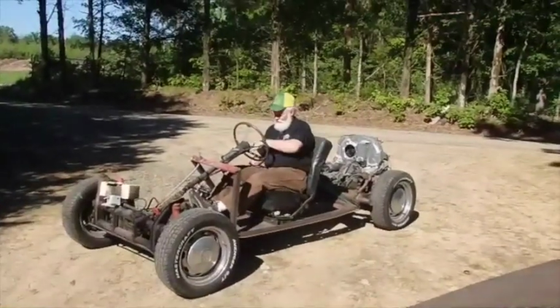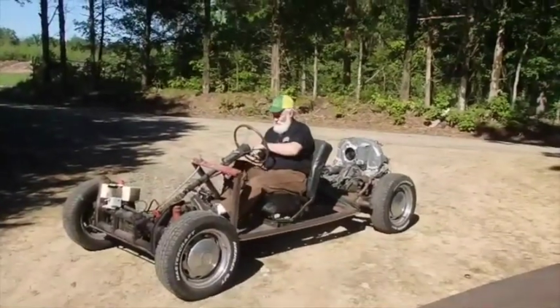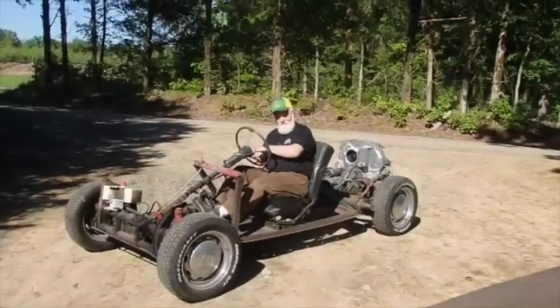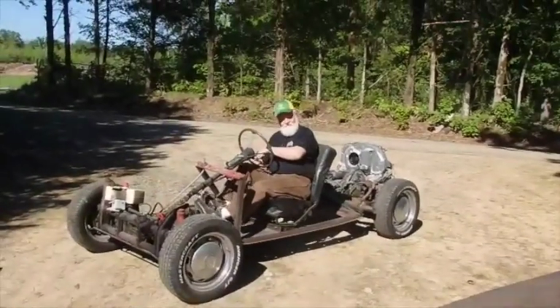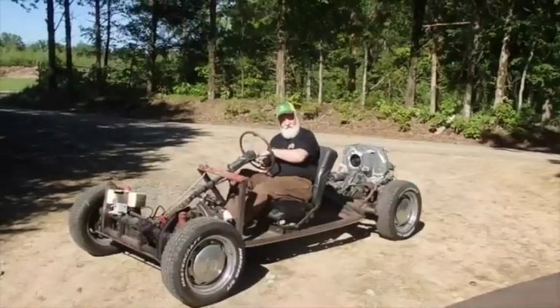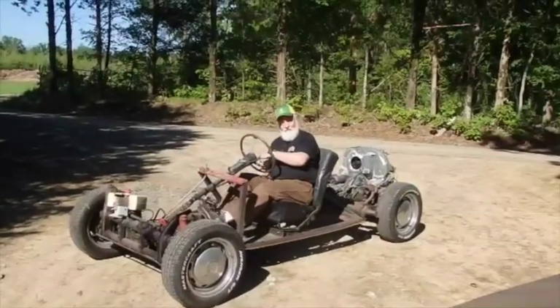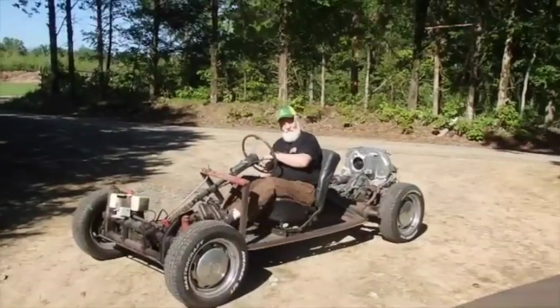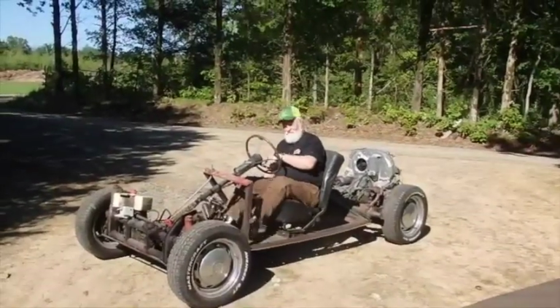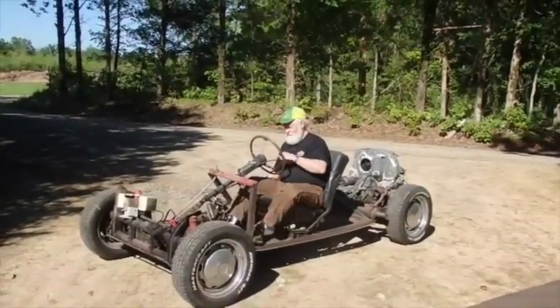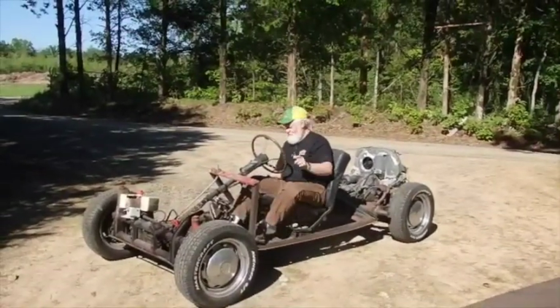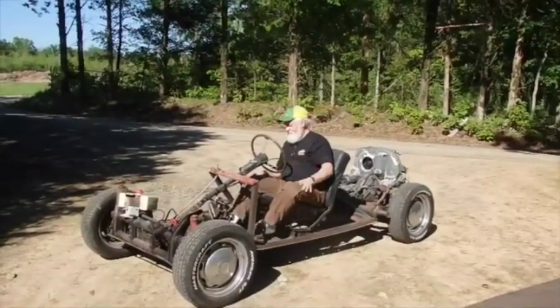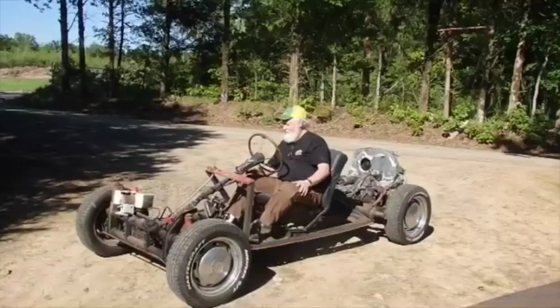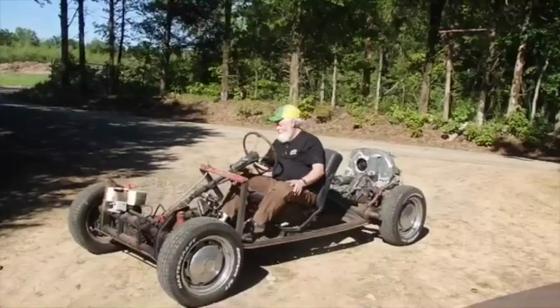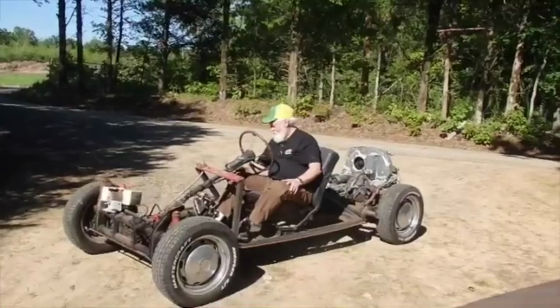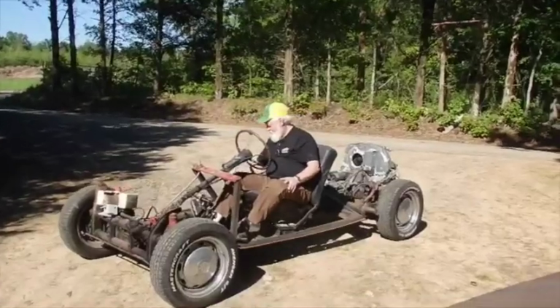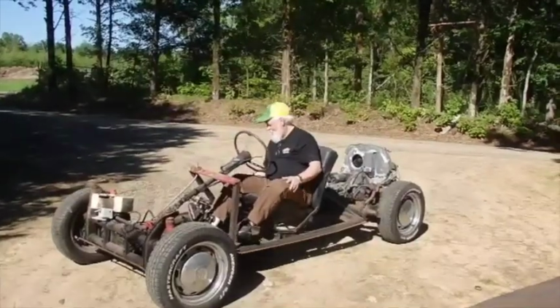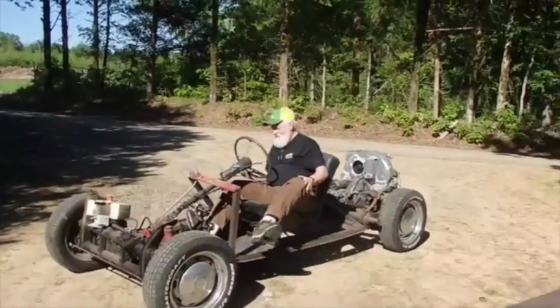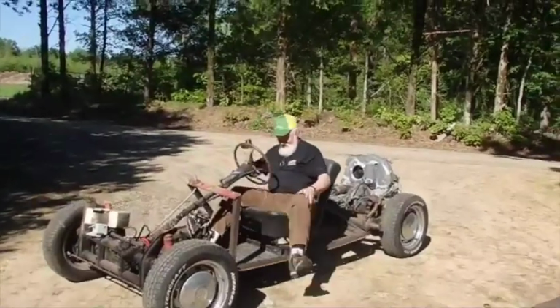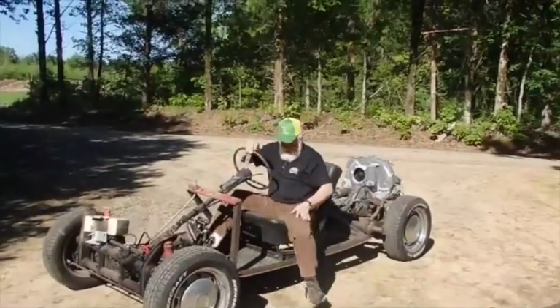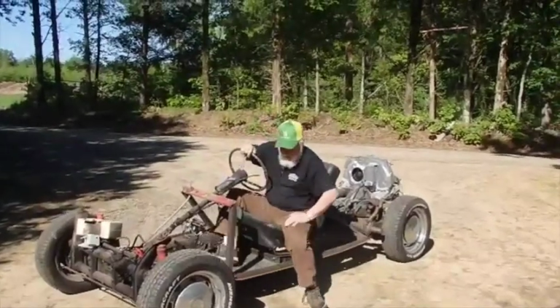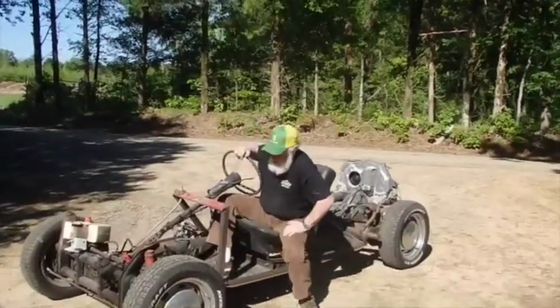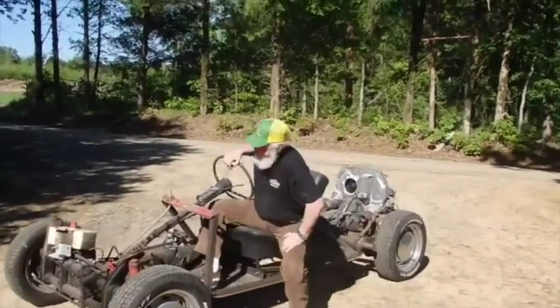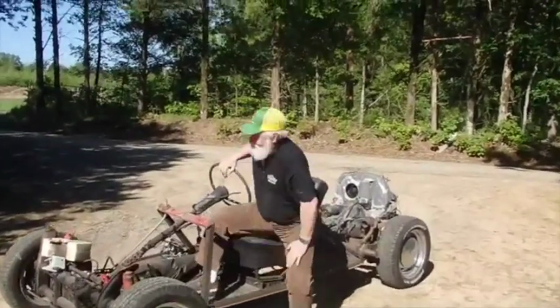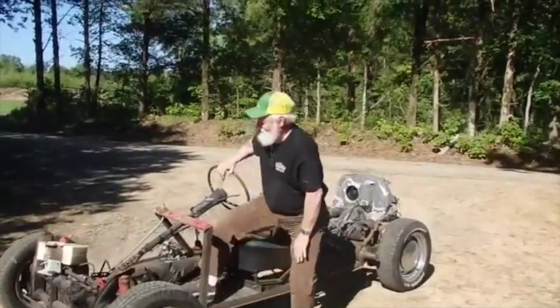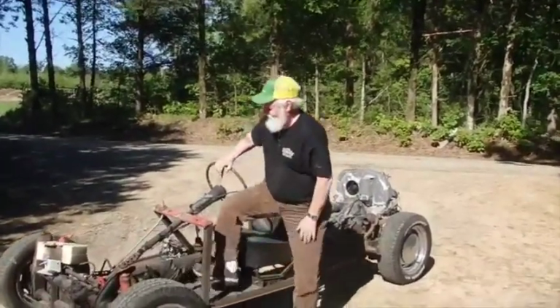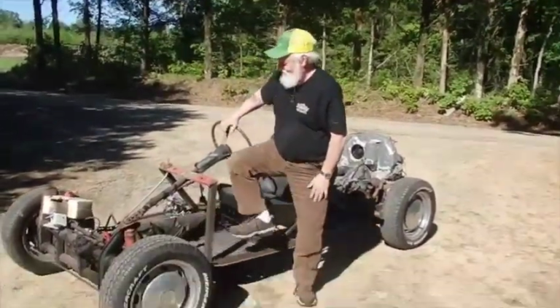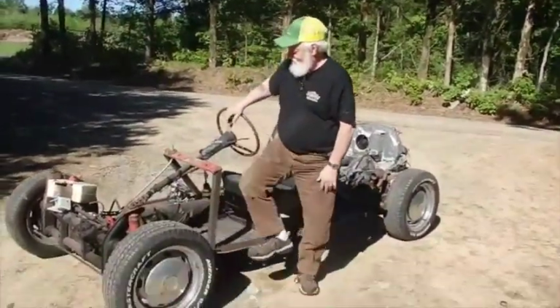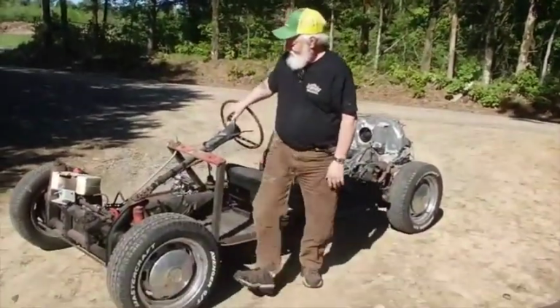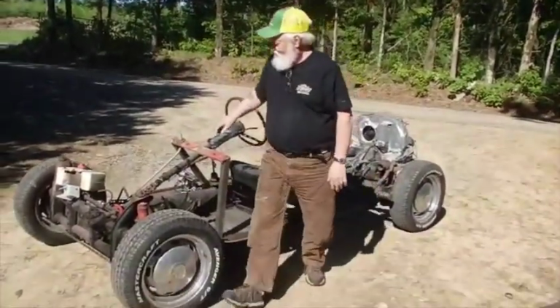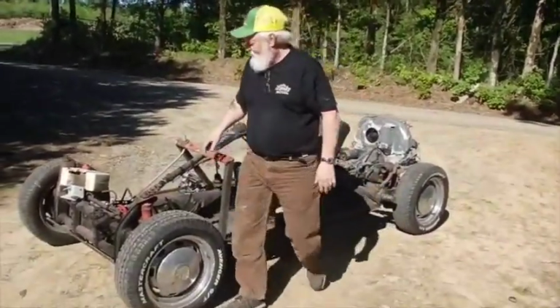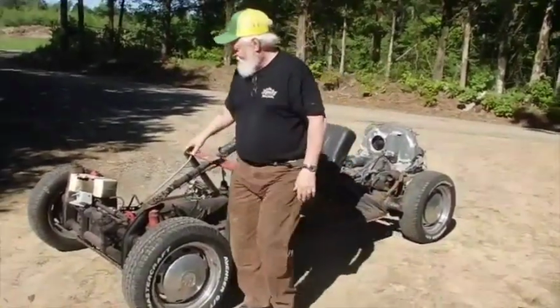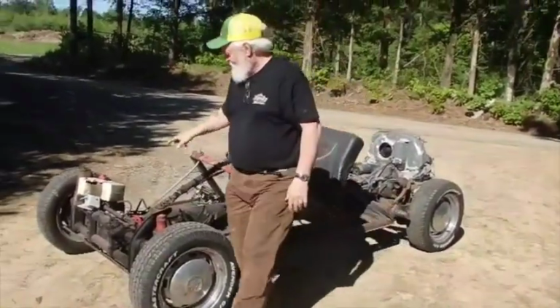No brakes down there. I'm not used to brakes. Somebody told me years ago, if you can drive, you don't need brakes.